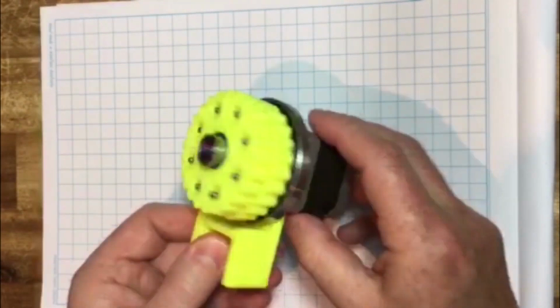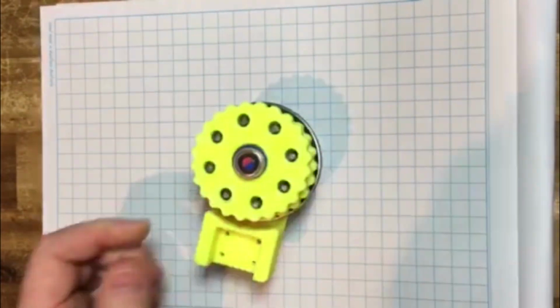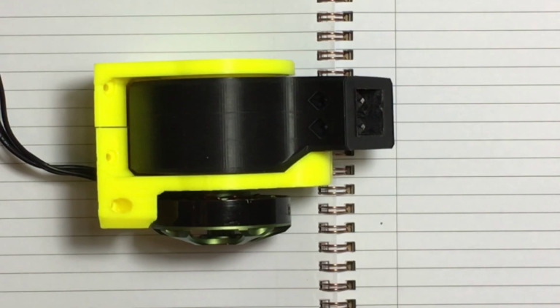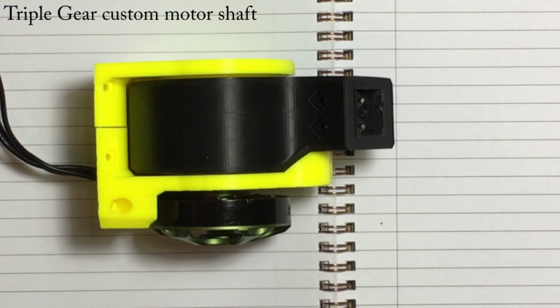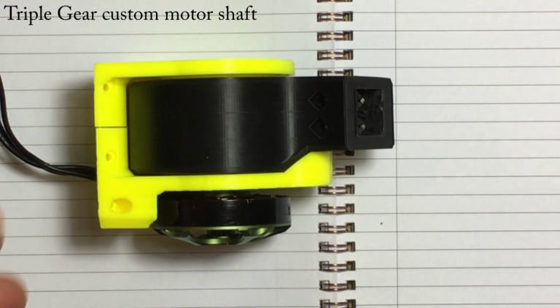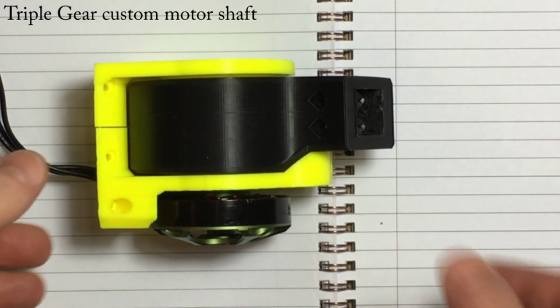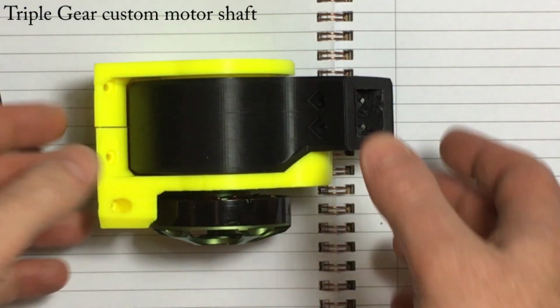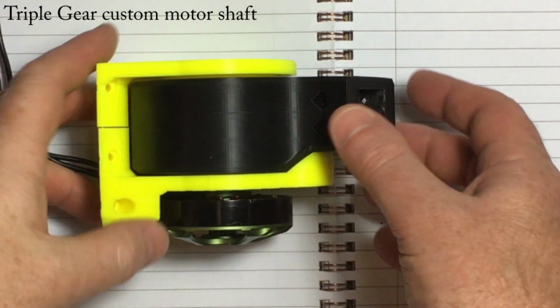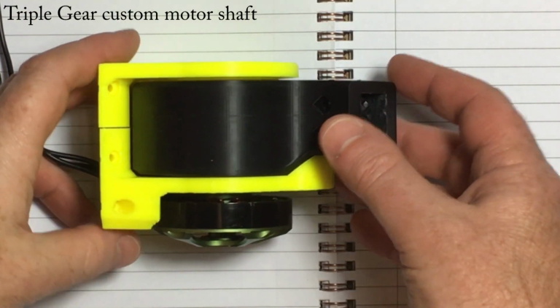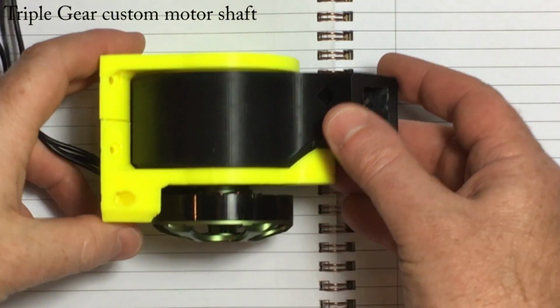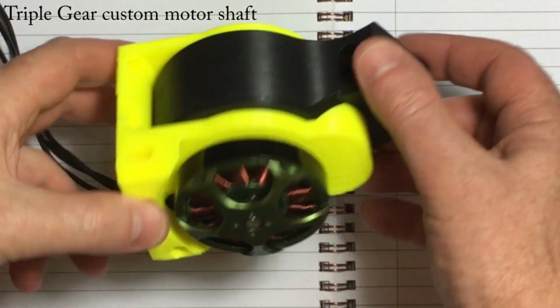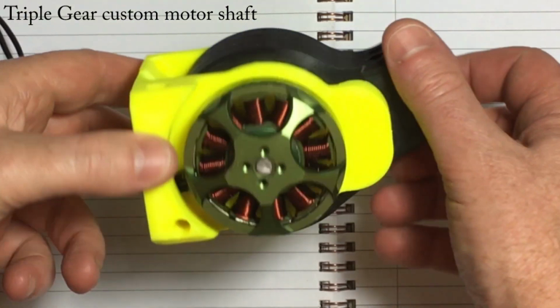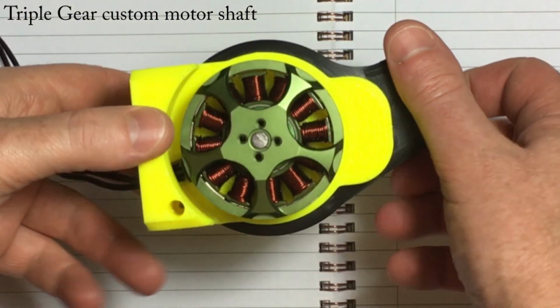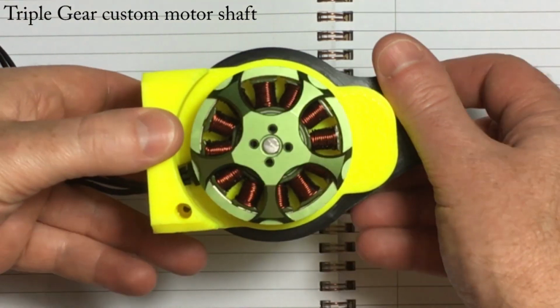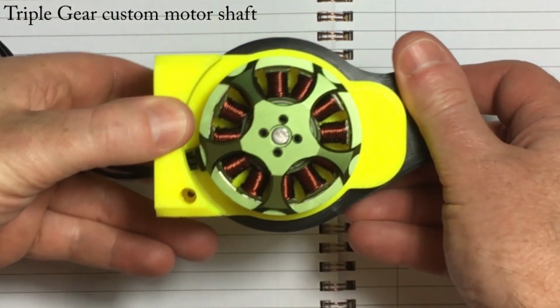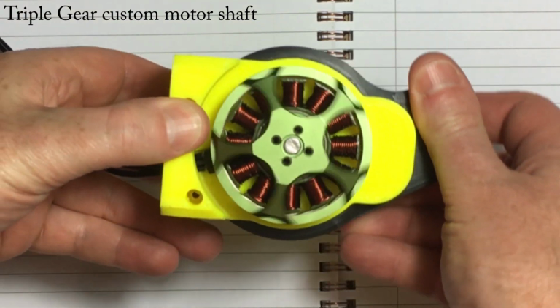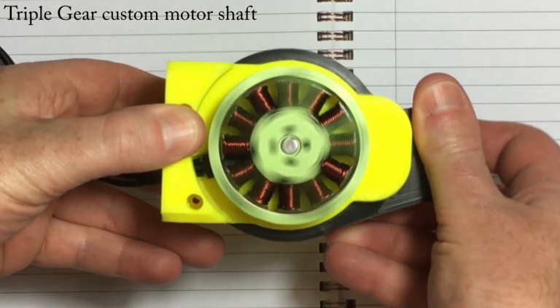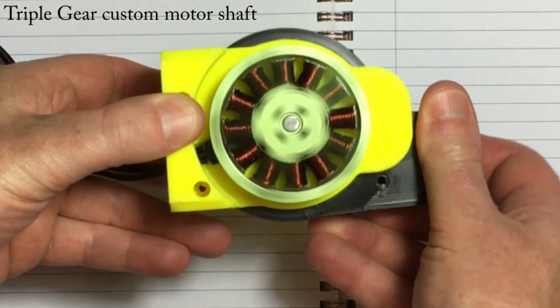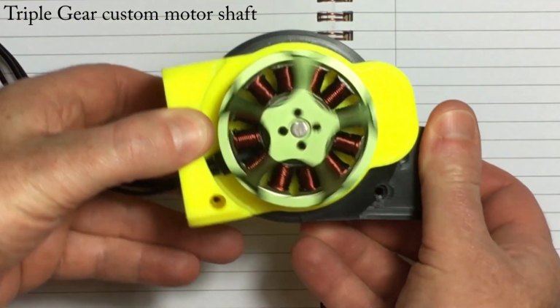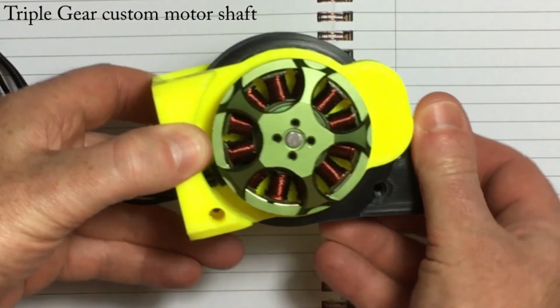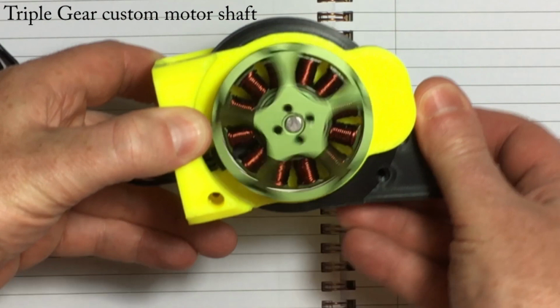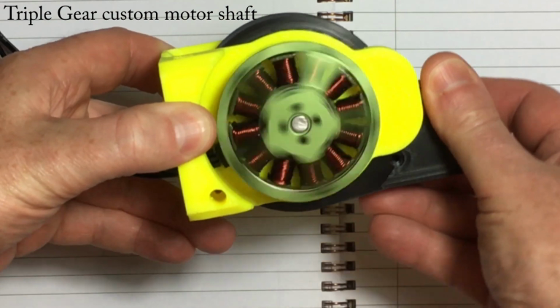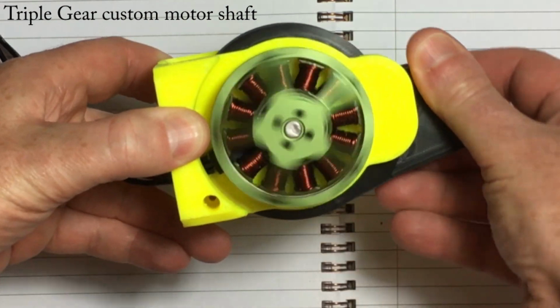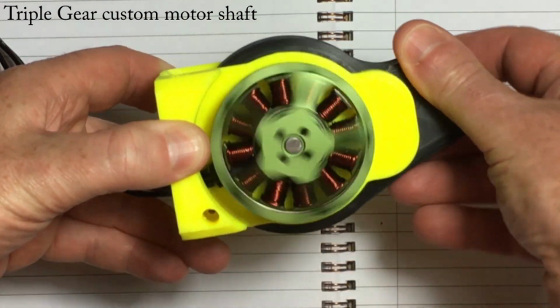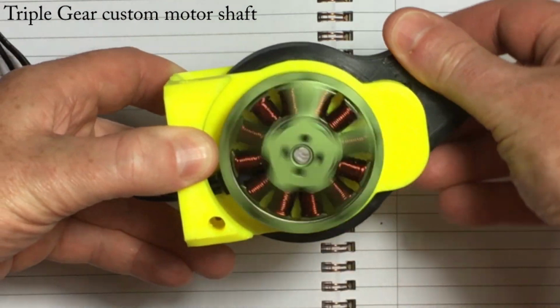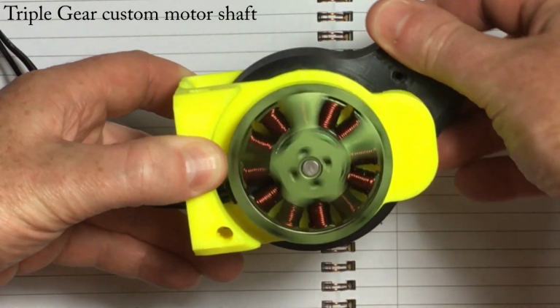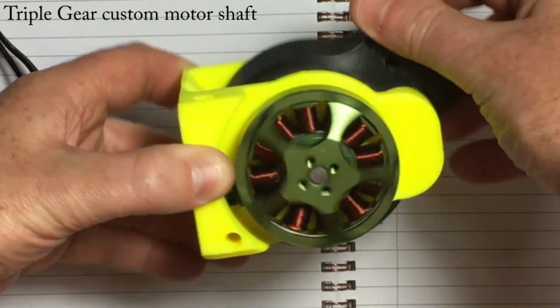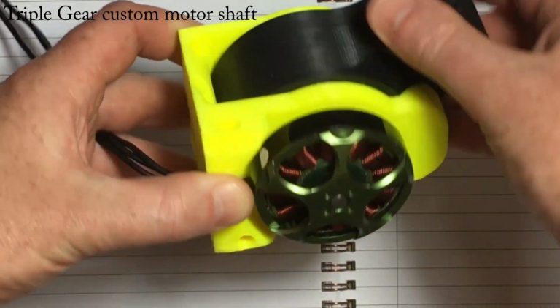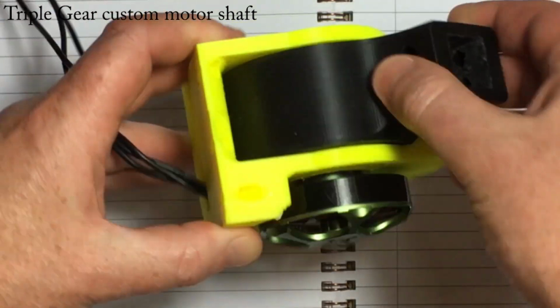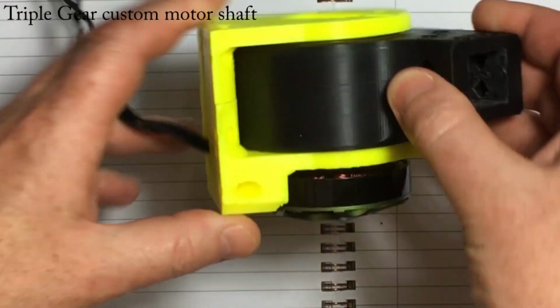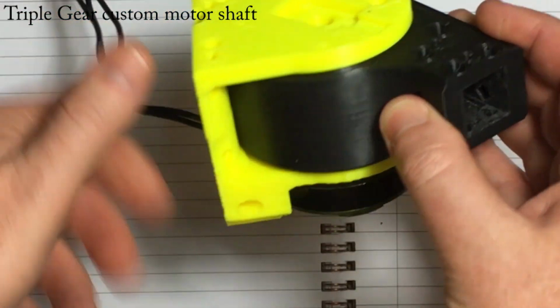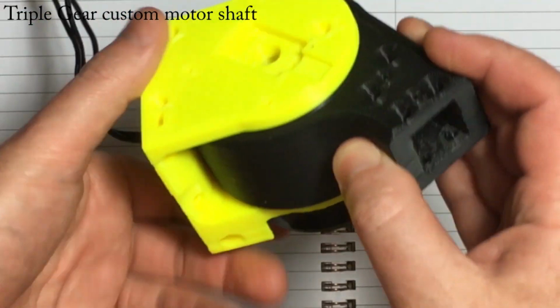An upgrade to my standard gearbox with improved cam assembly. It is still my favourite.